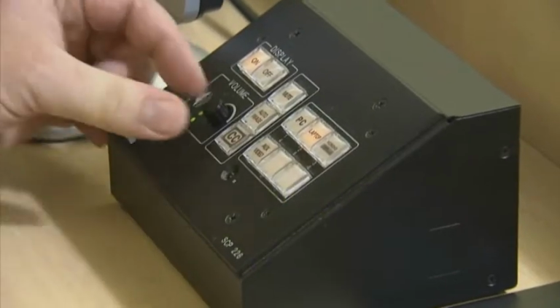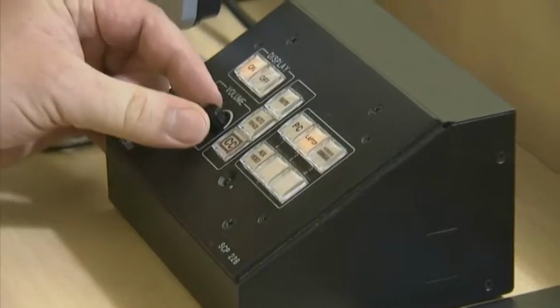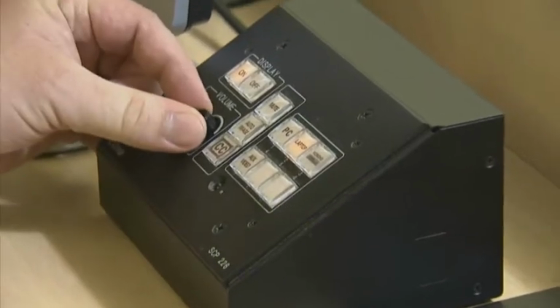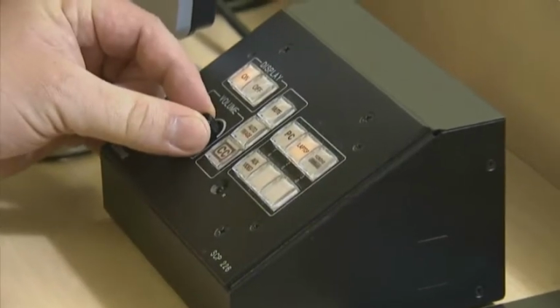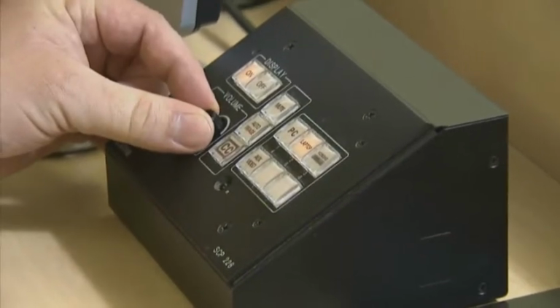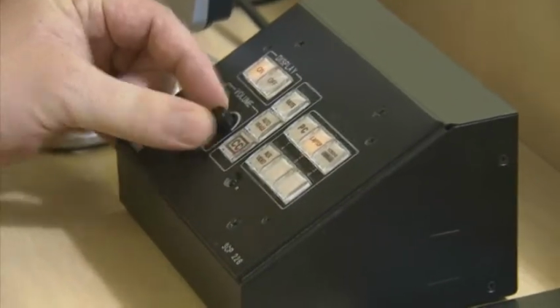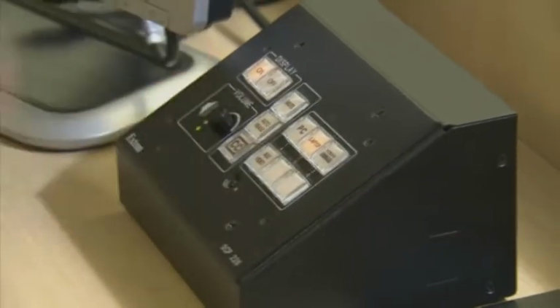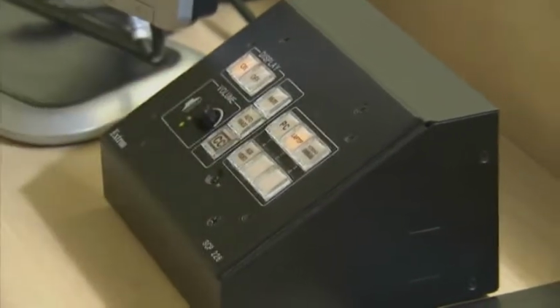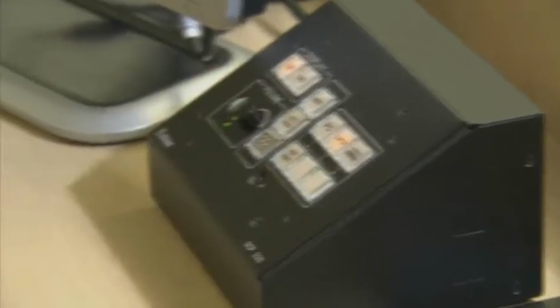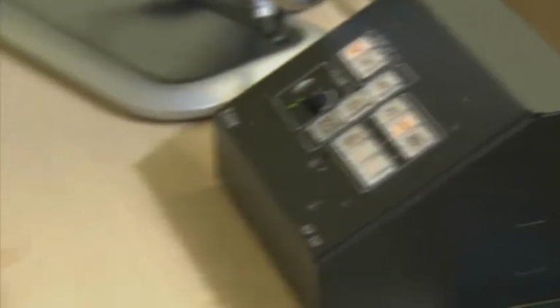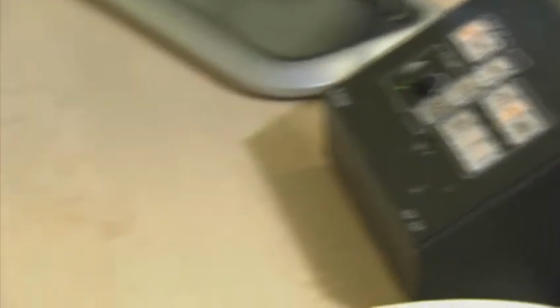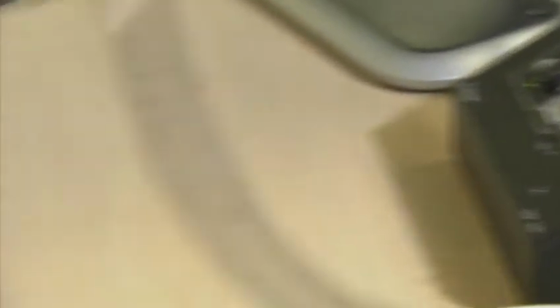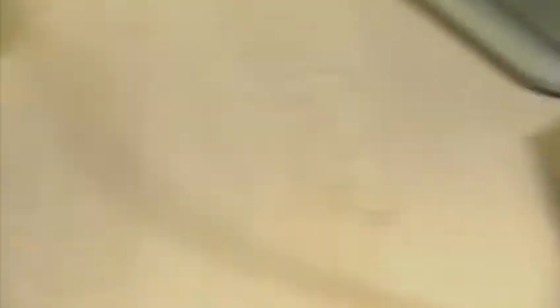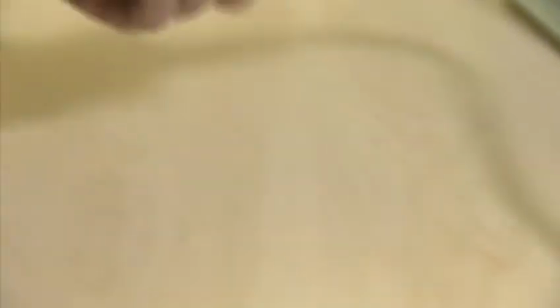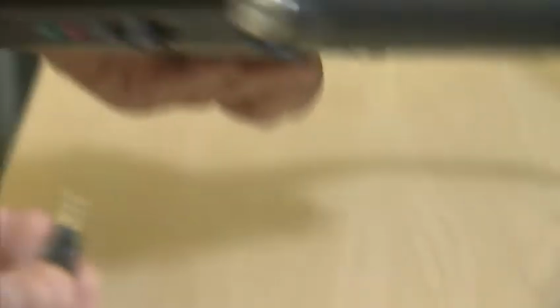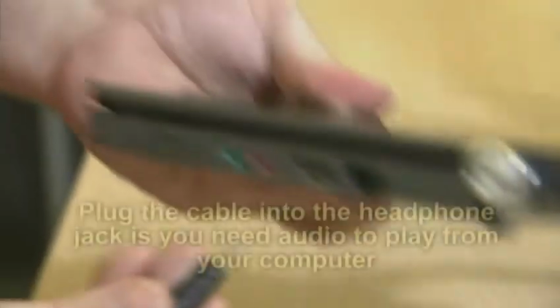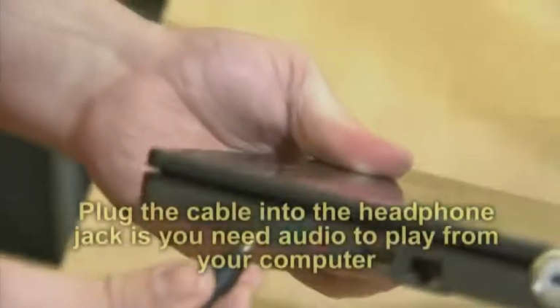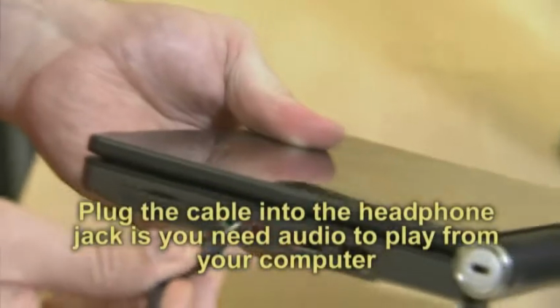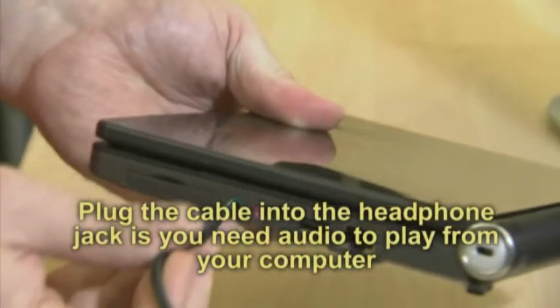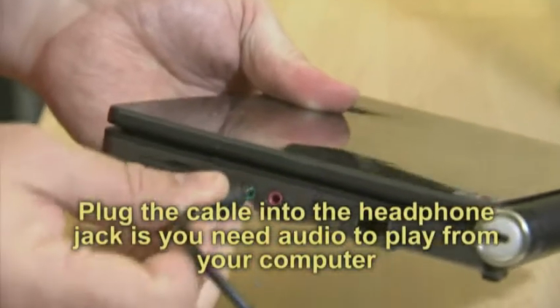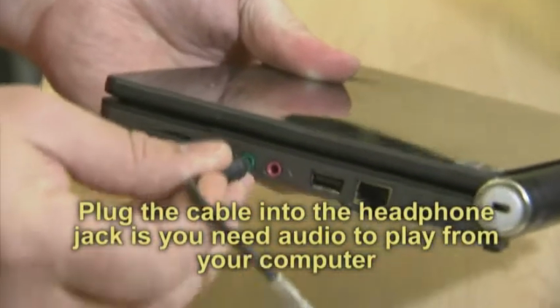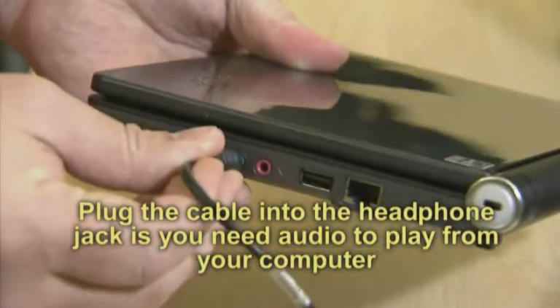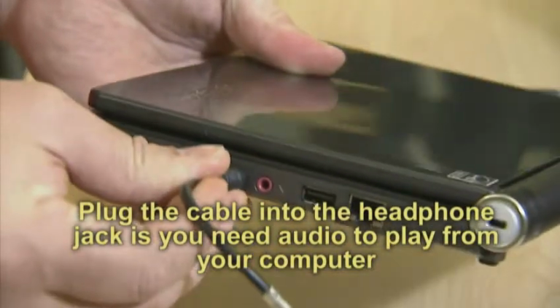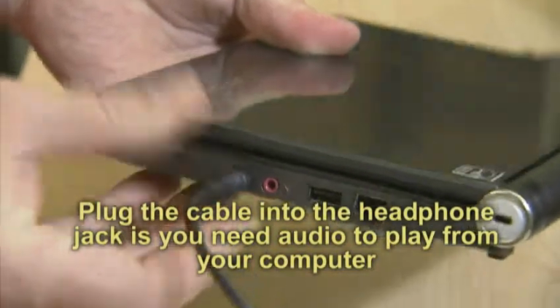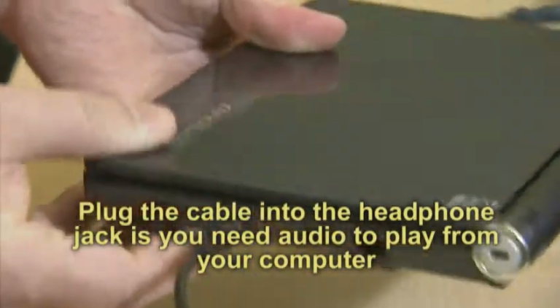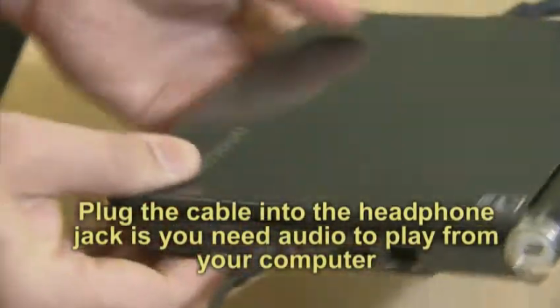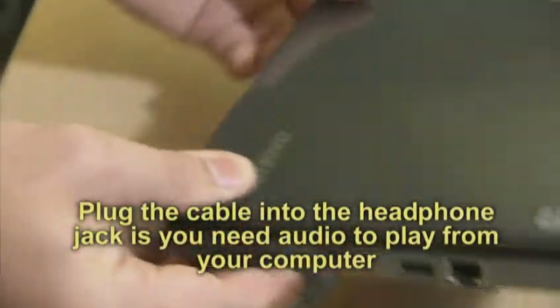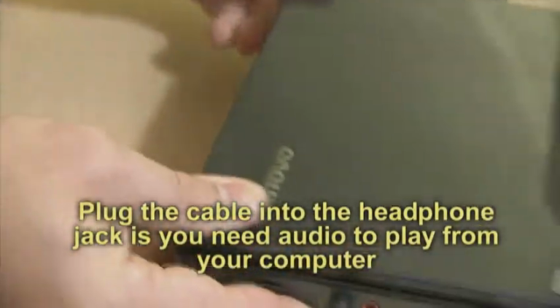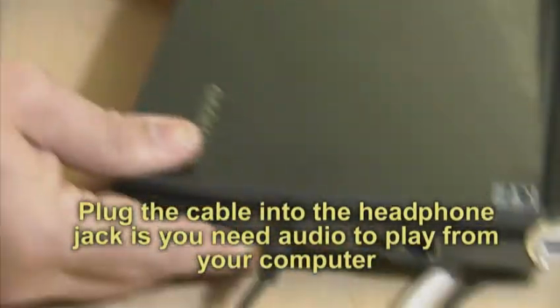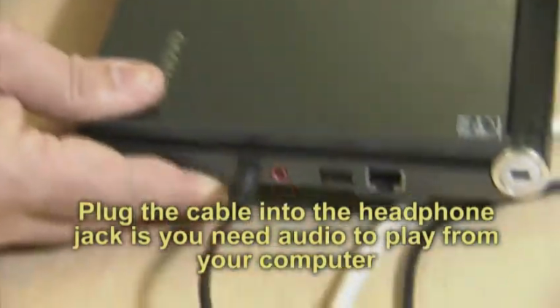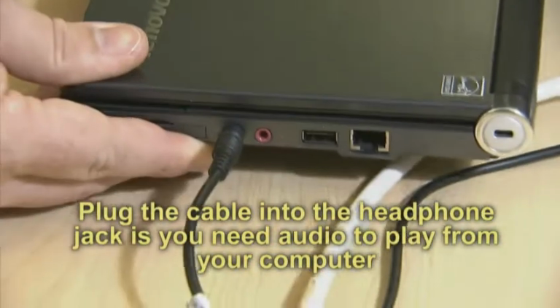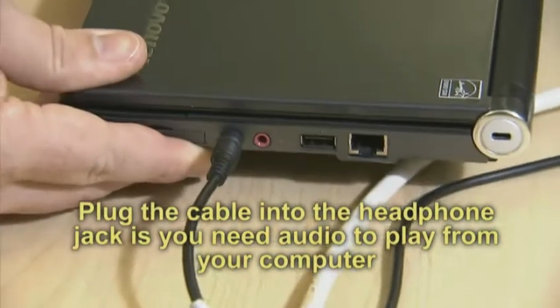Adjust your volume if necessary. Plug in the cable to the headphone jack if you need volume from the laptop directly.